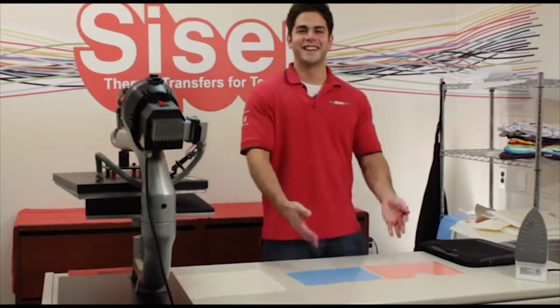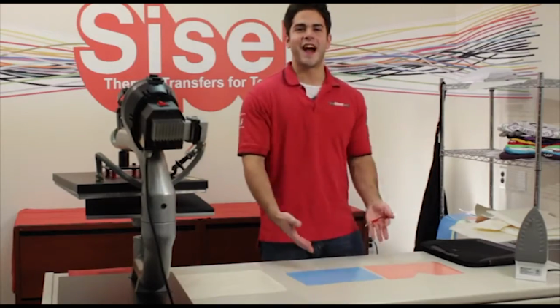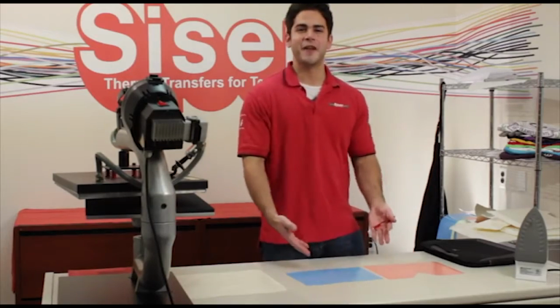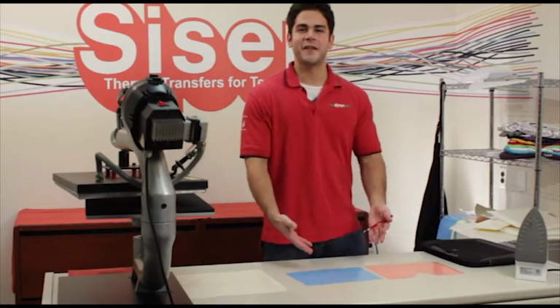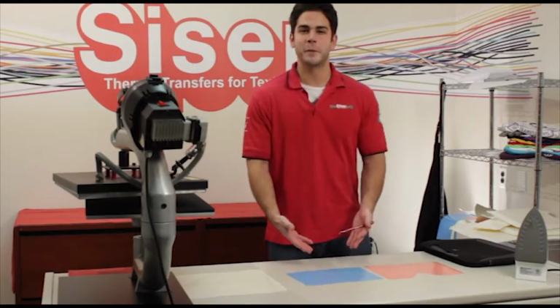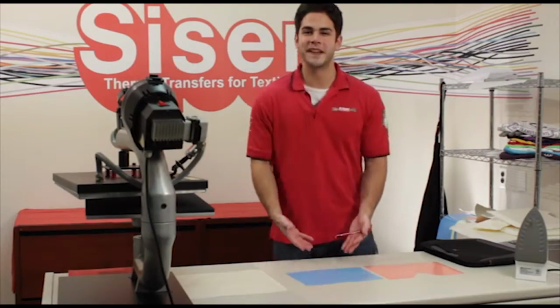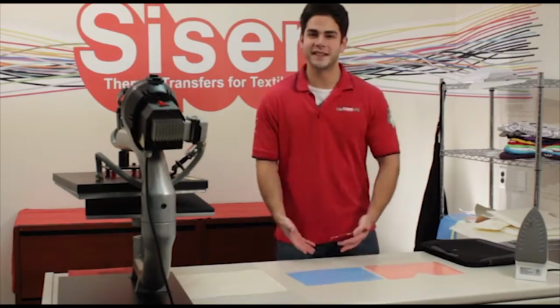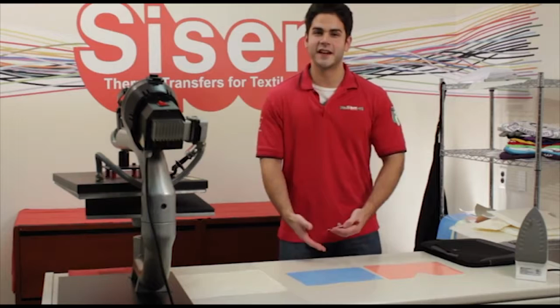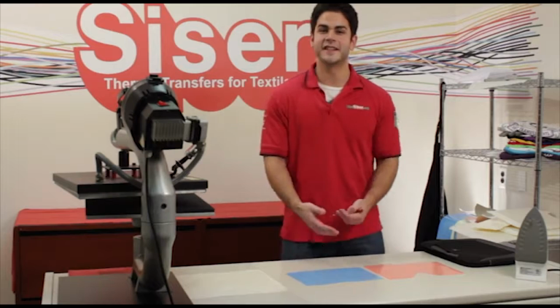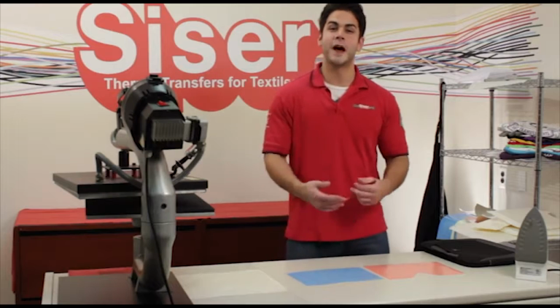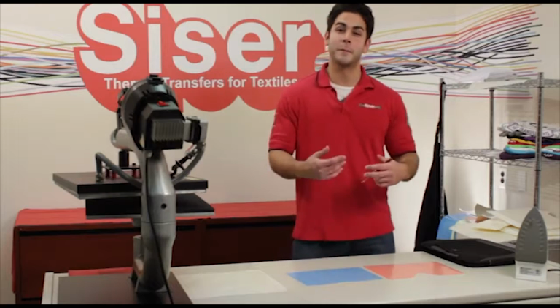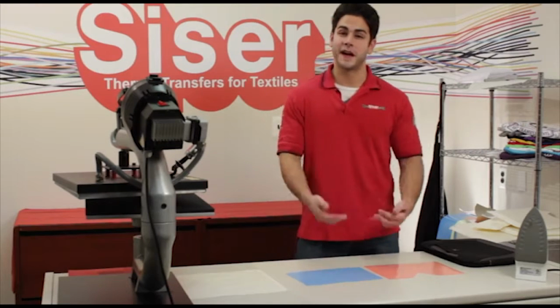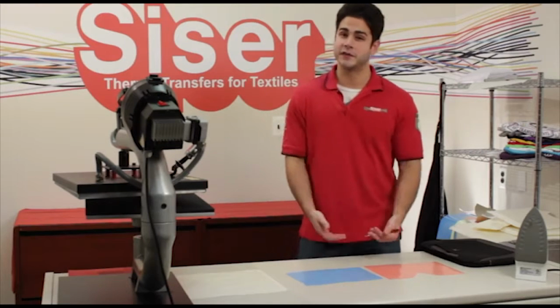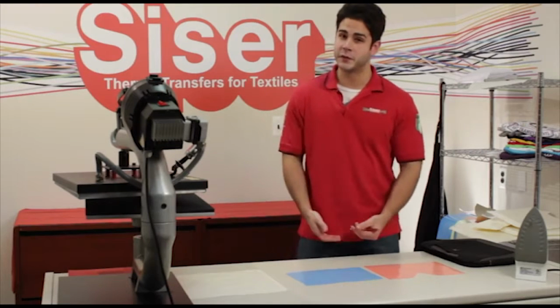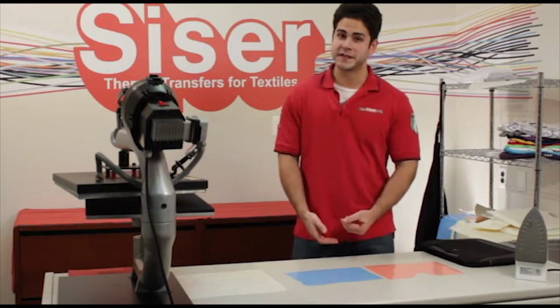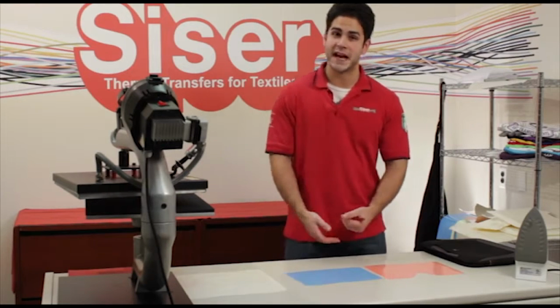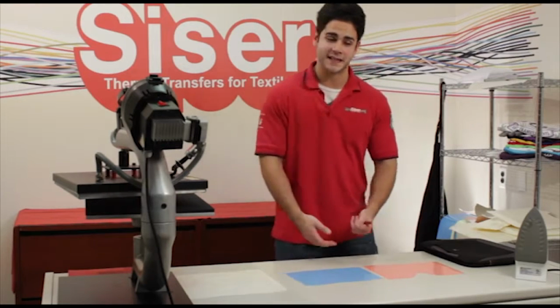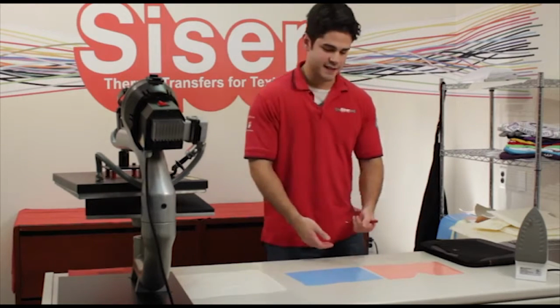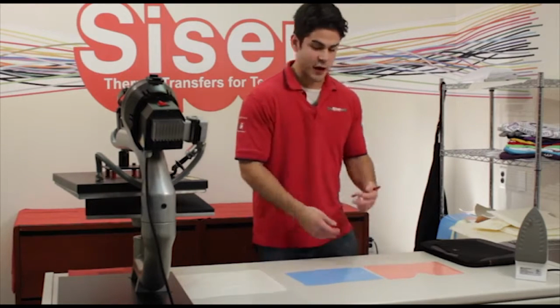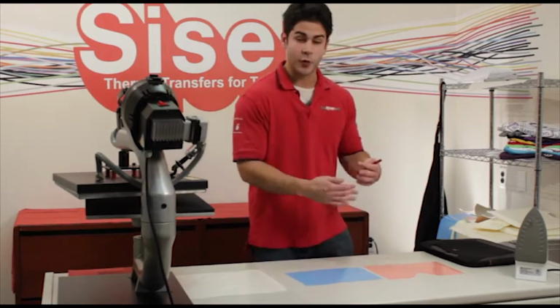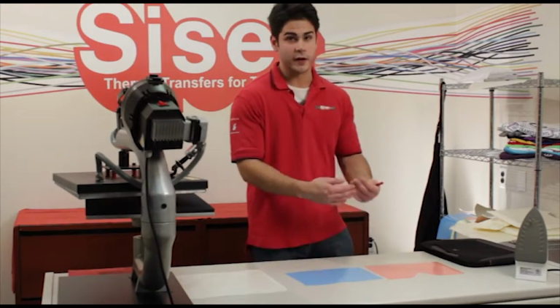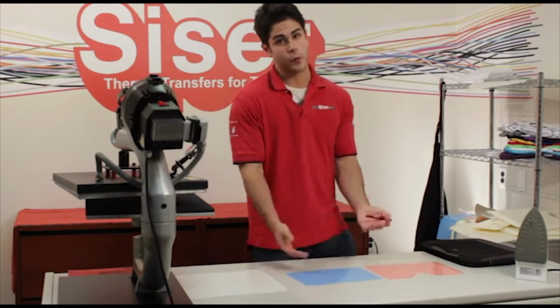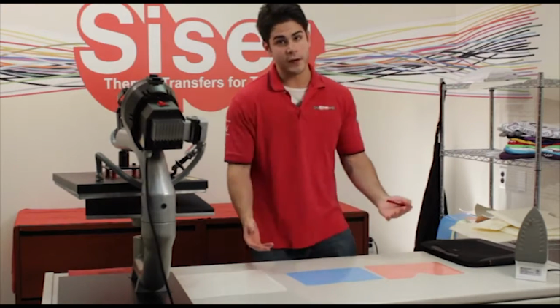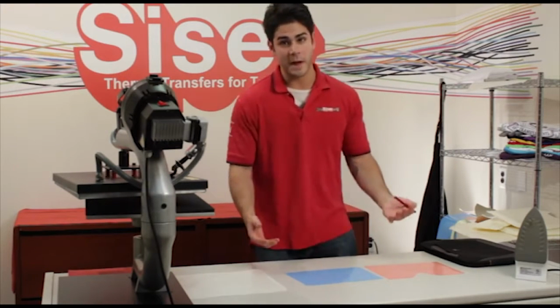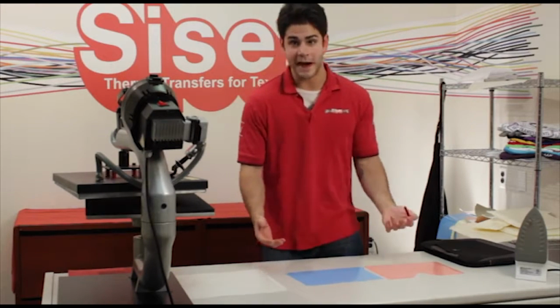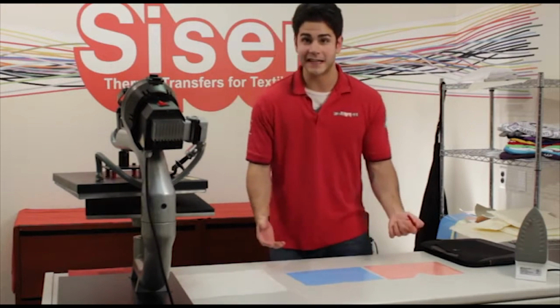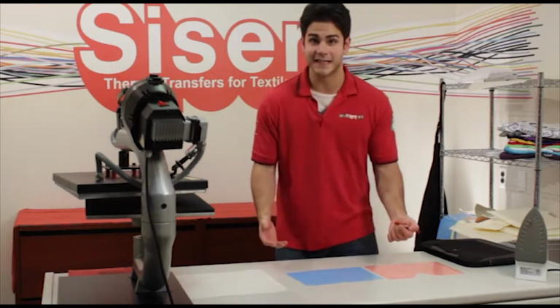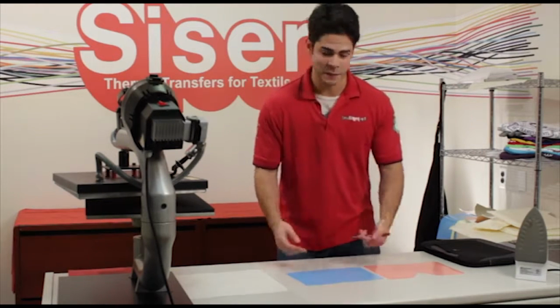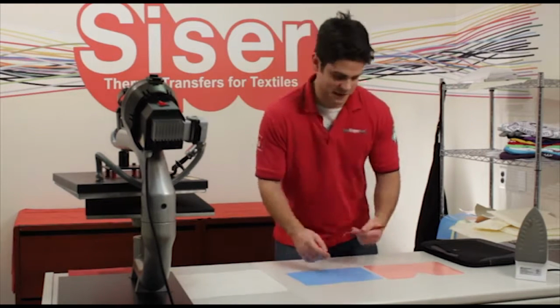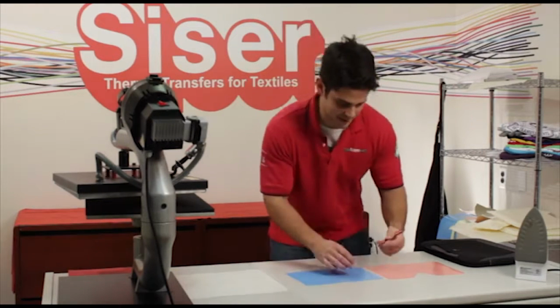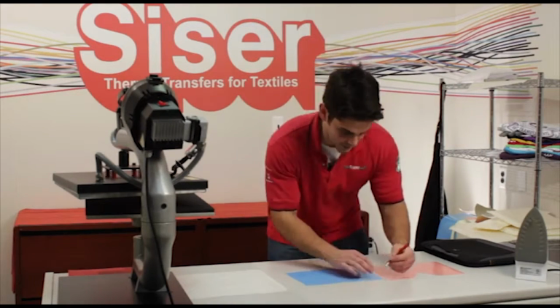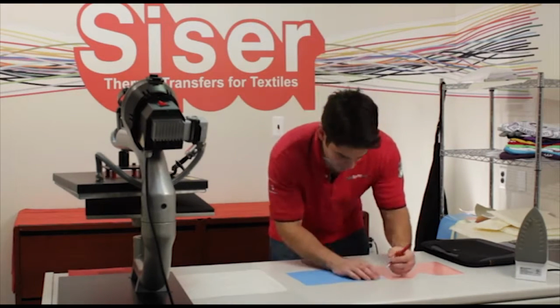Now we have our pieces cut down to manageable sizes, we're going to weed away our excess material.